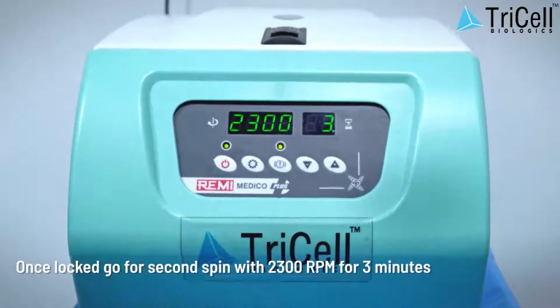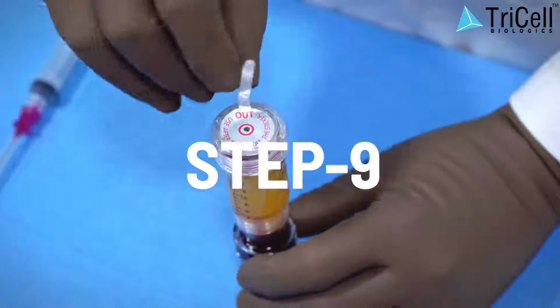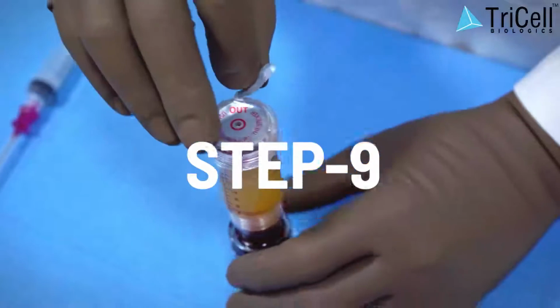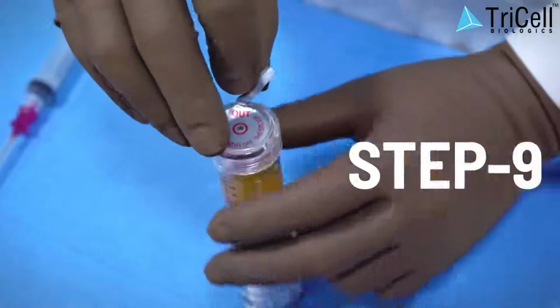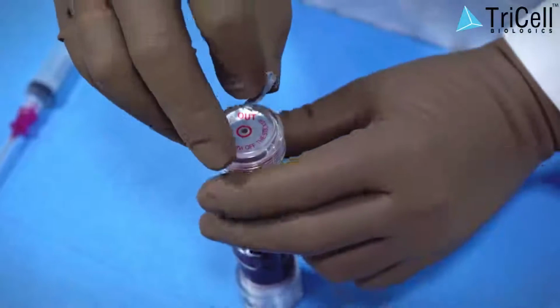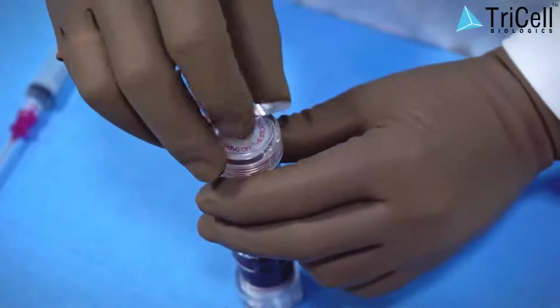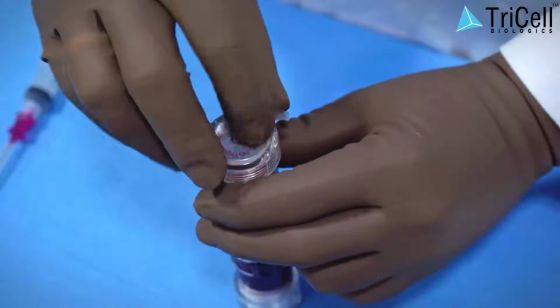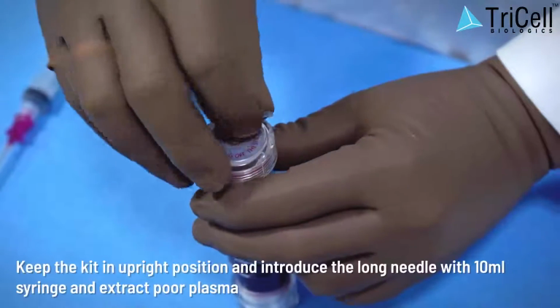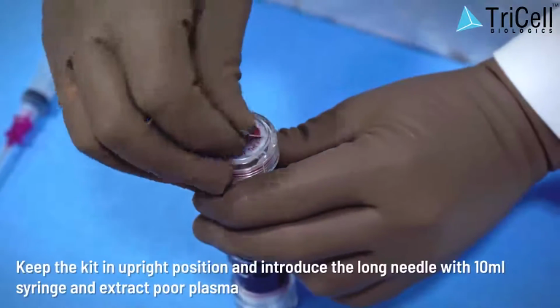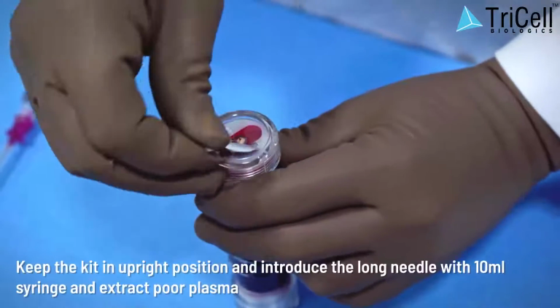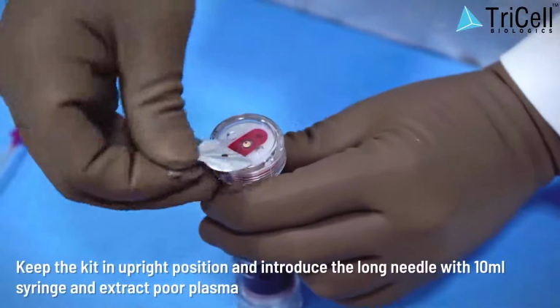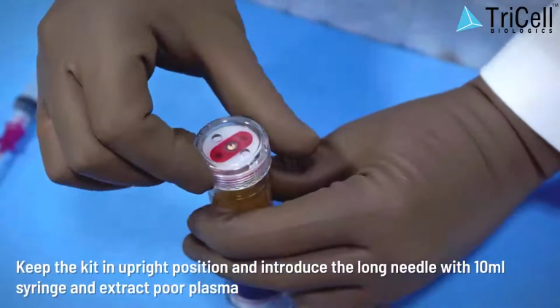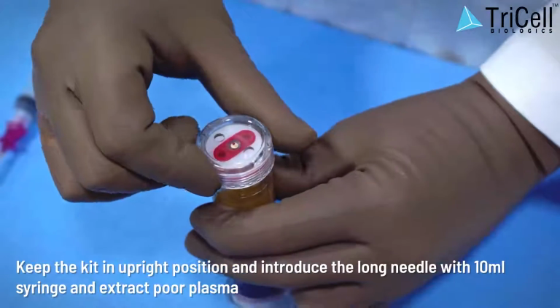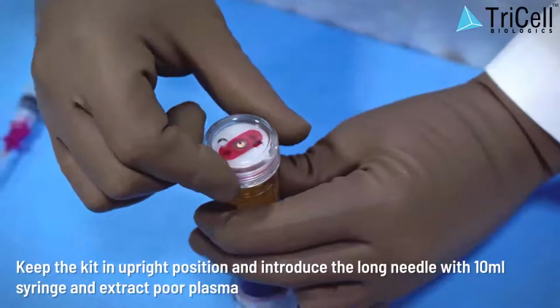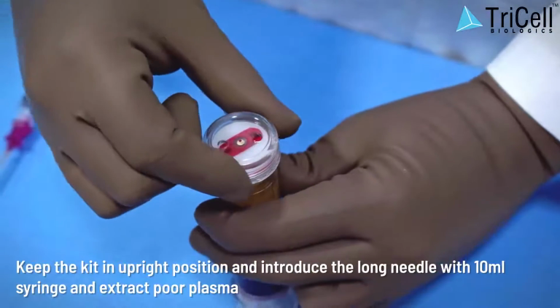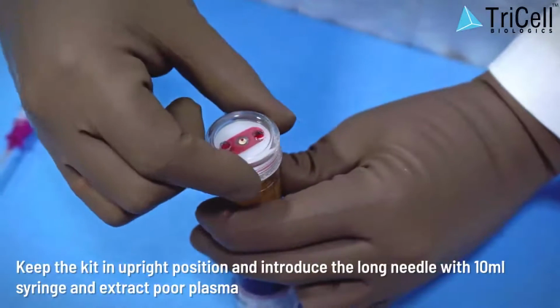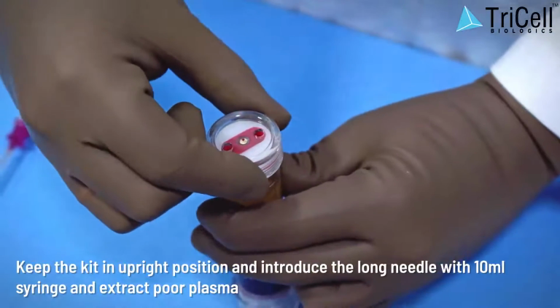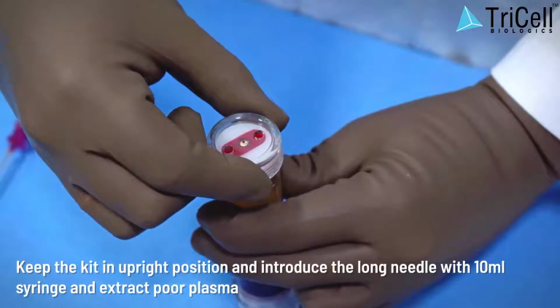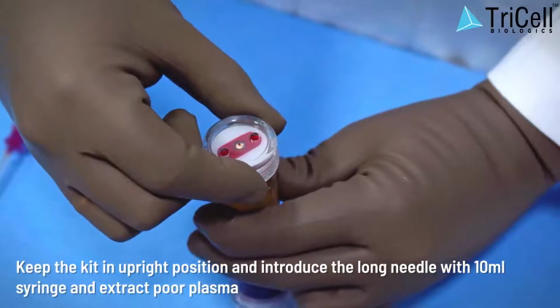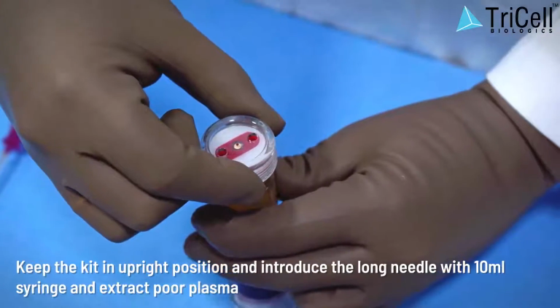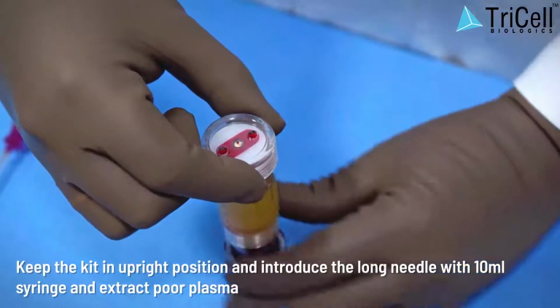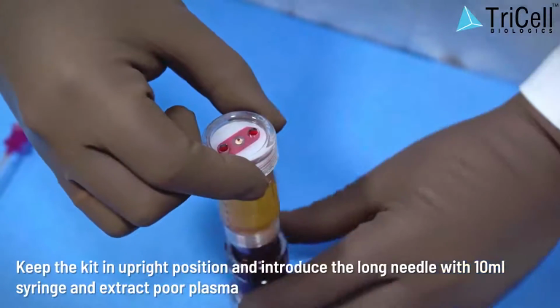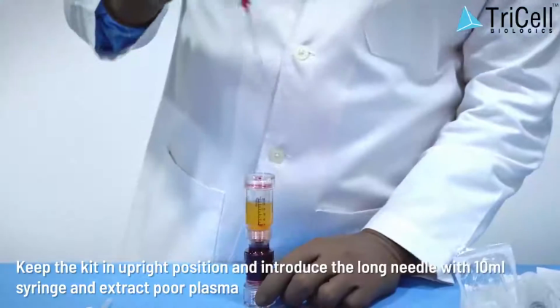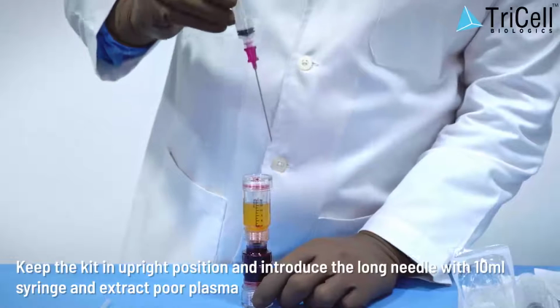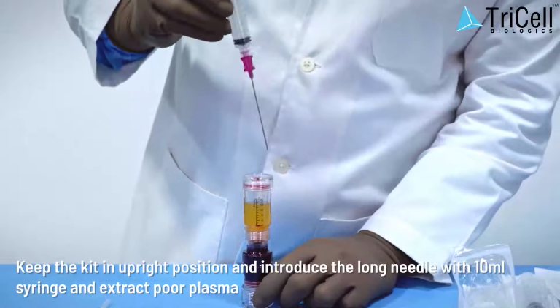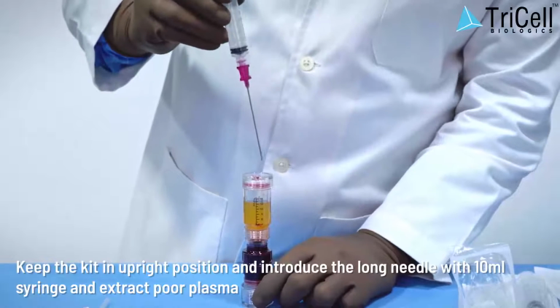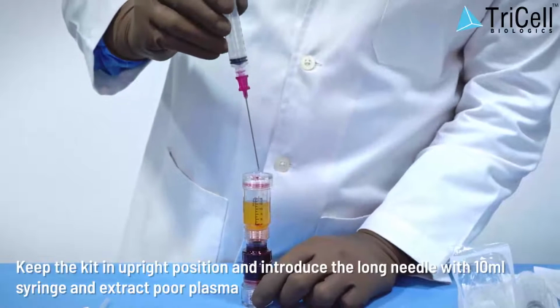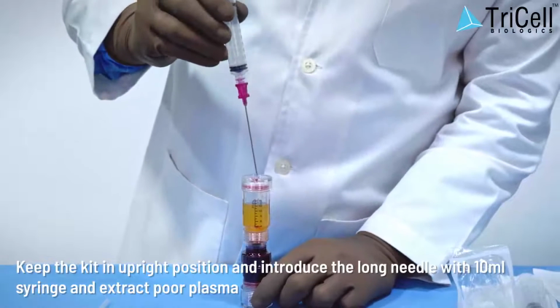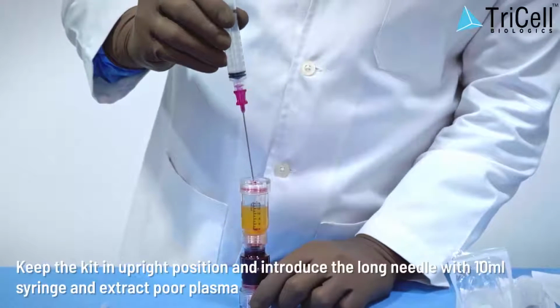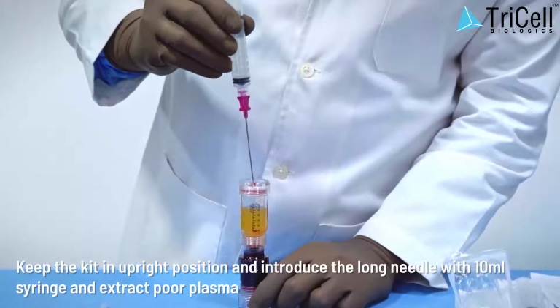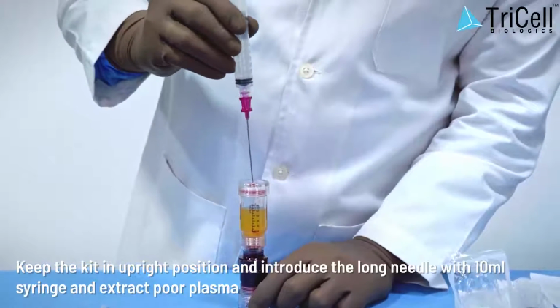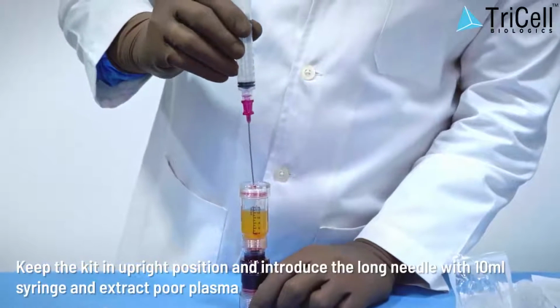Step 9: Keep the kit in an upright position and introduce the long needle with a 10 ml syringe and extract the poor plasma.